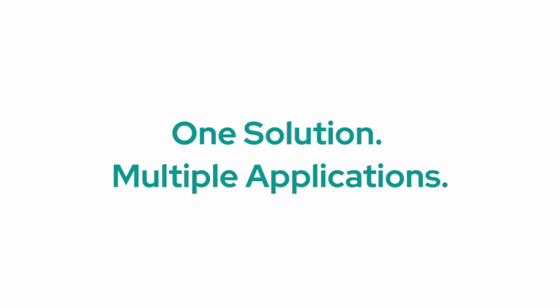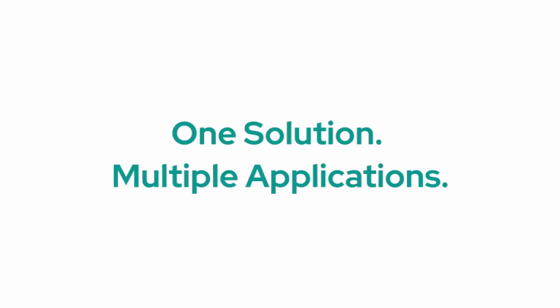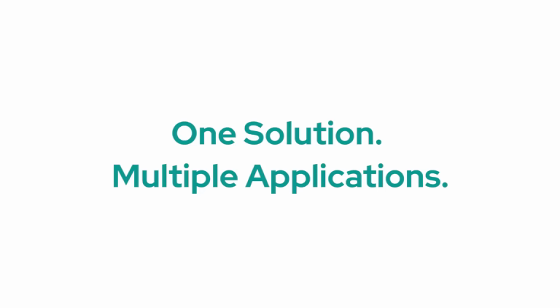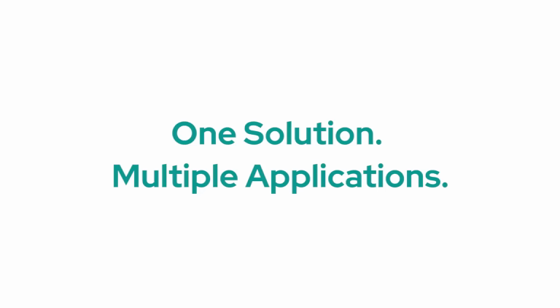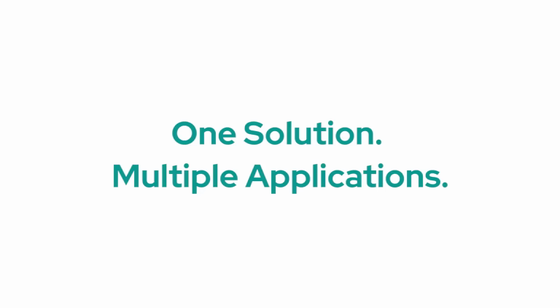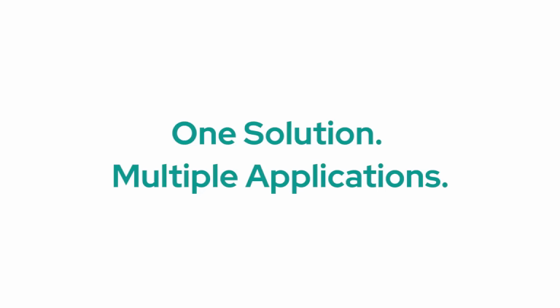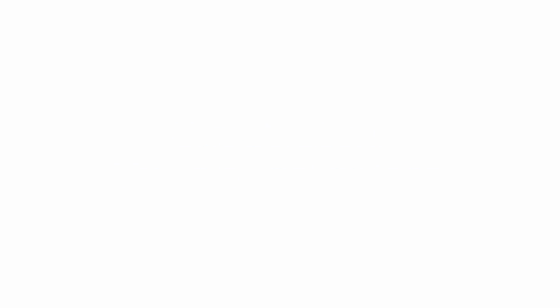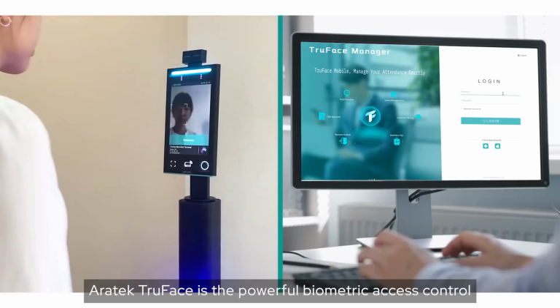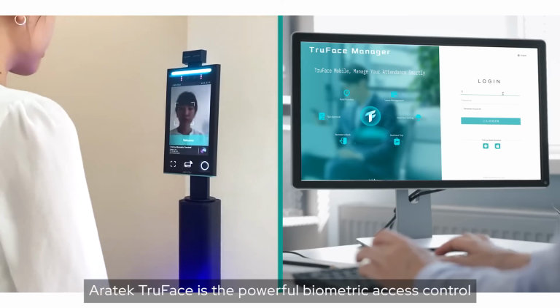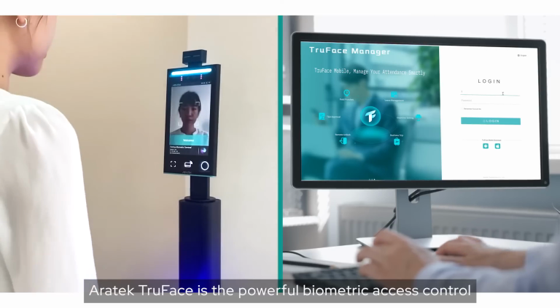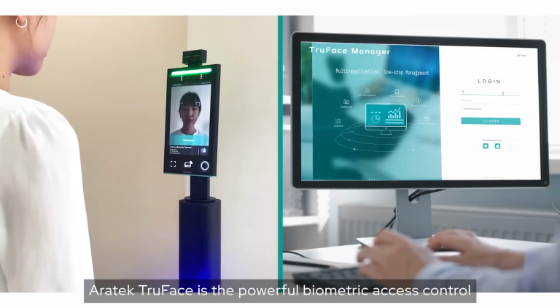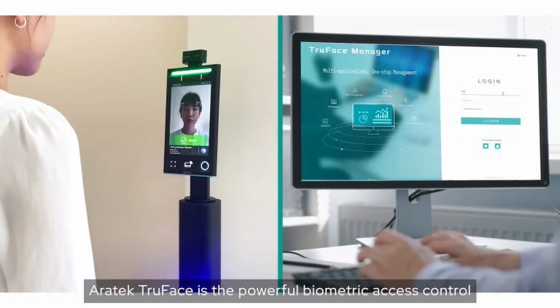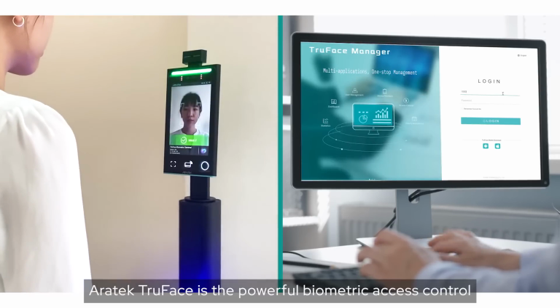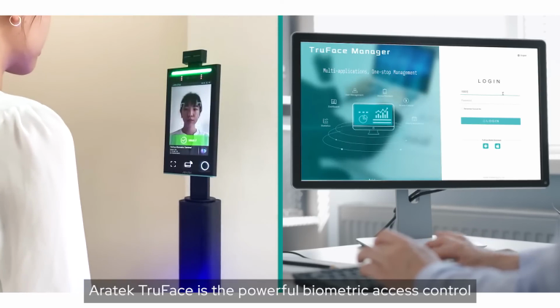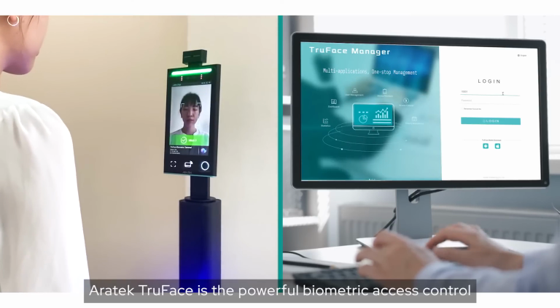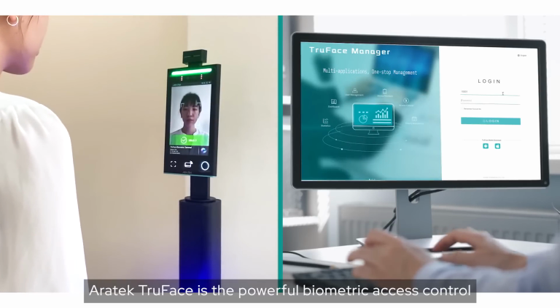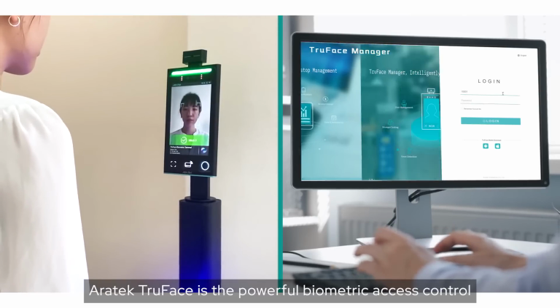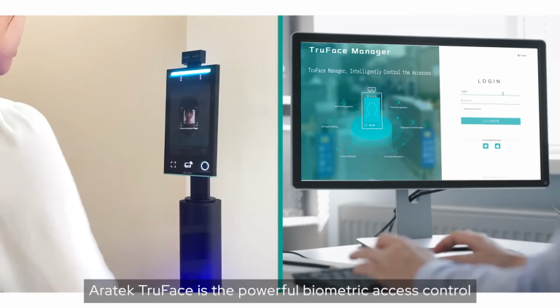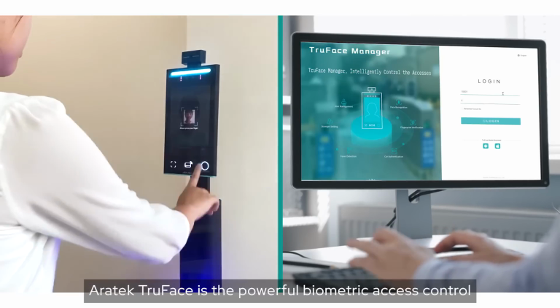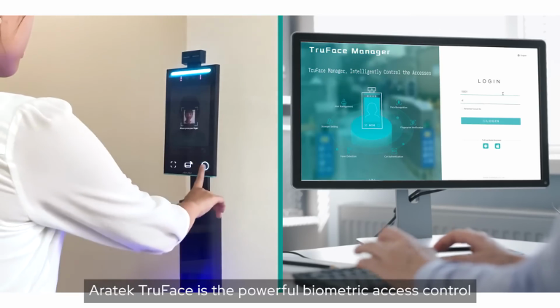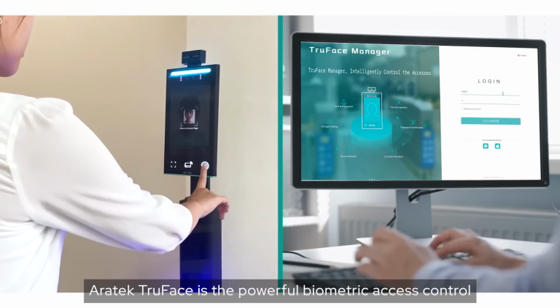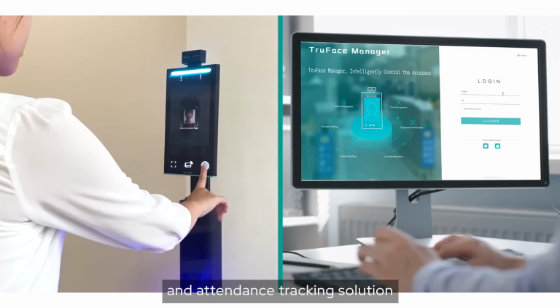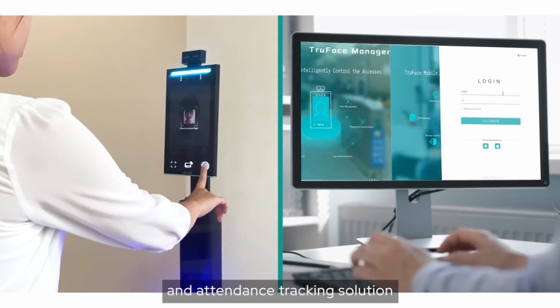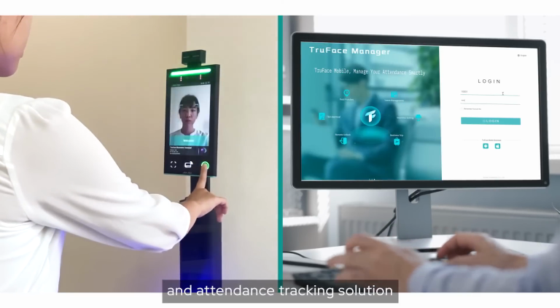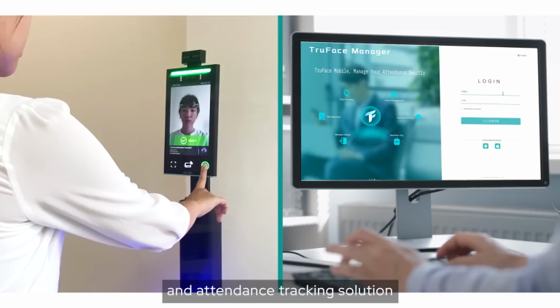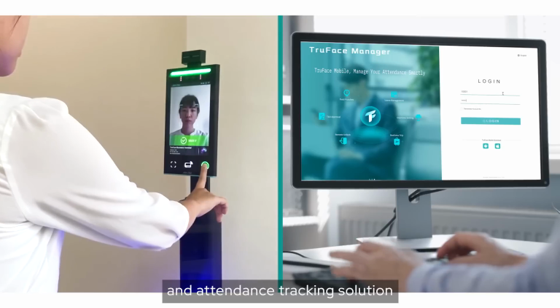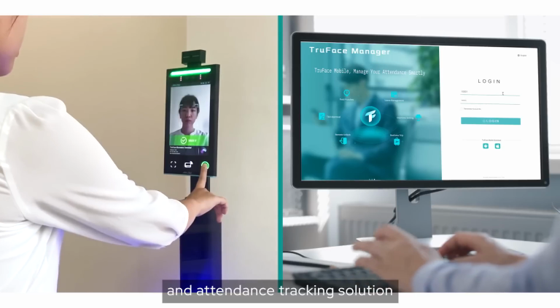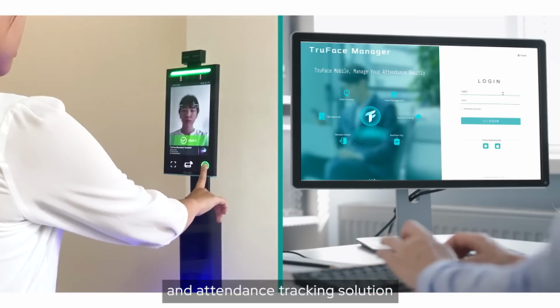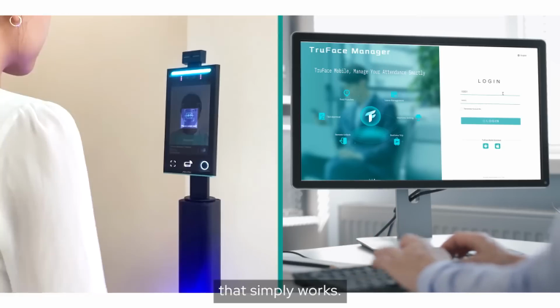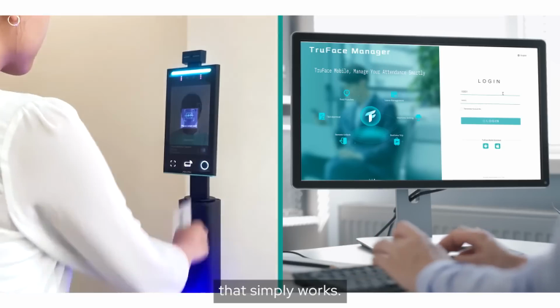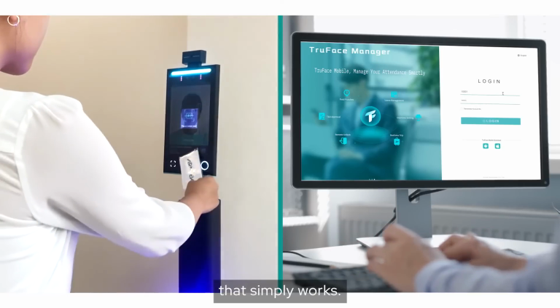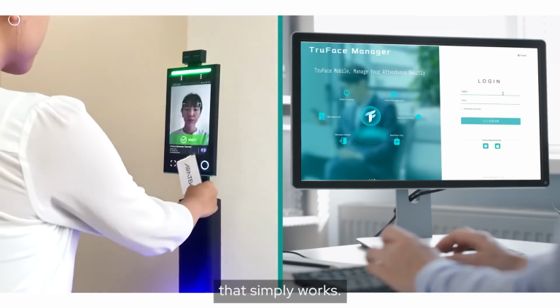One solution, multiple applications. Eratech TrueFace is the powerful biometric access control and attendance tracking solution that simply works.